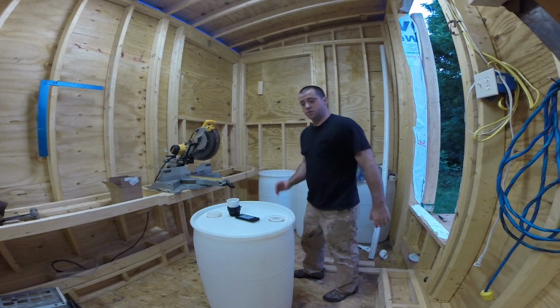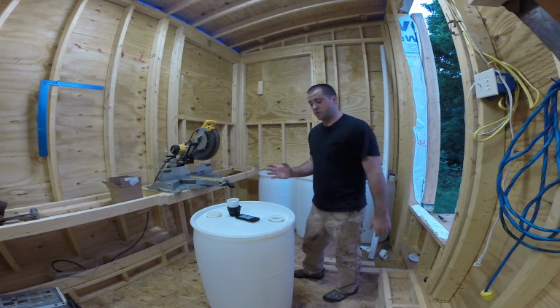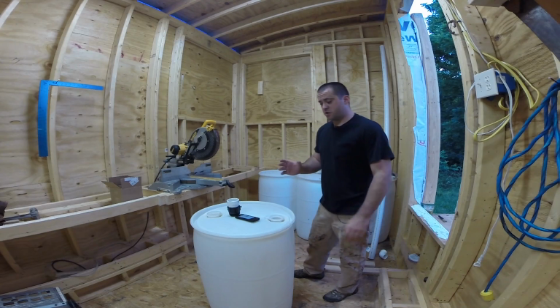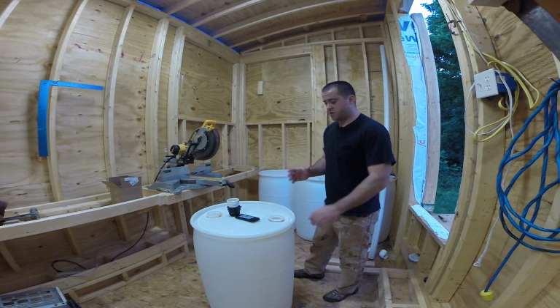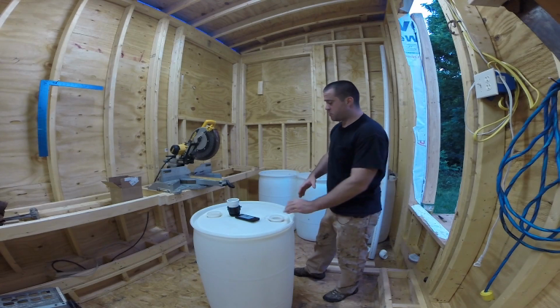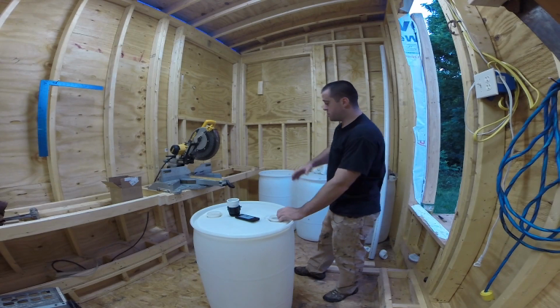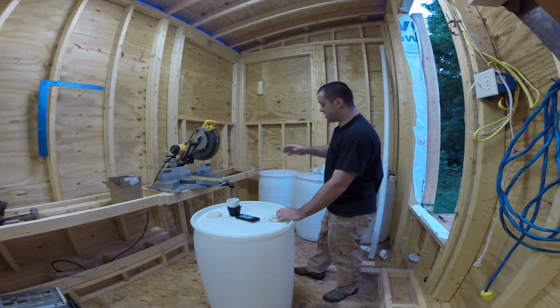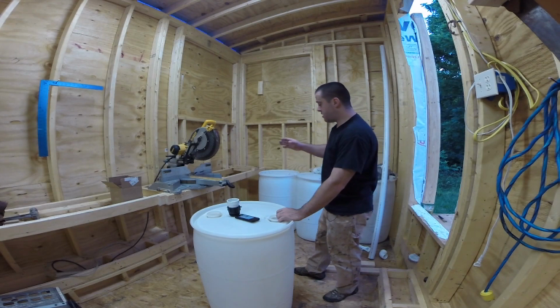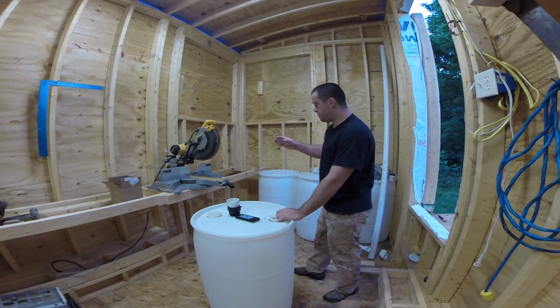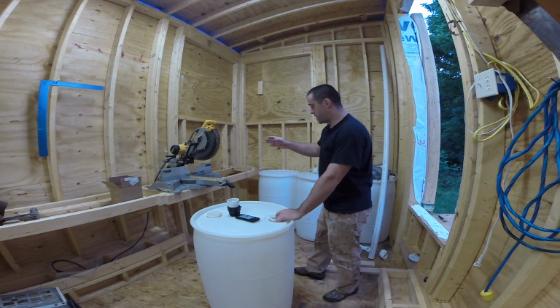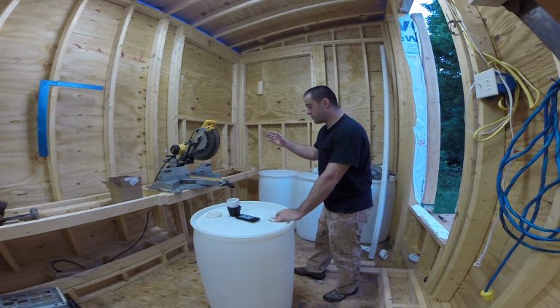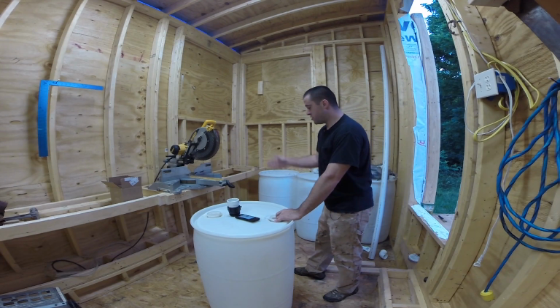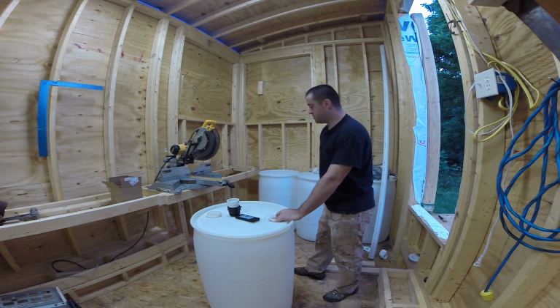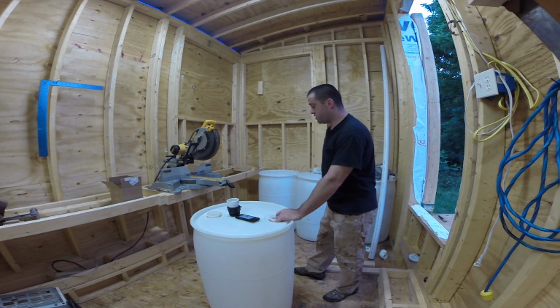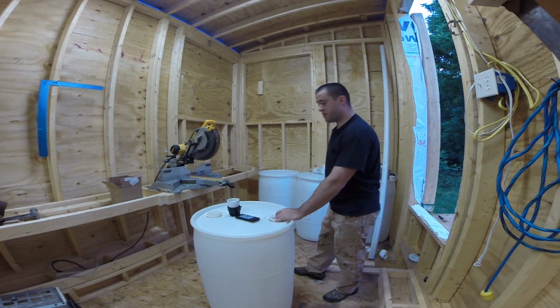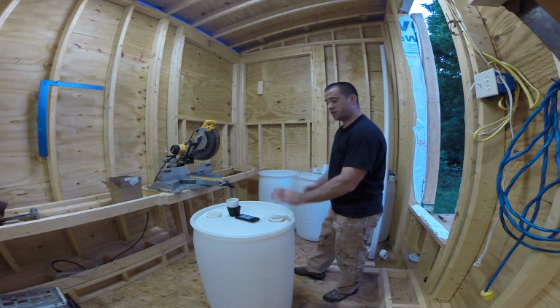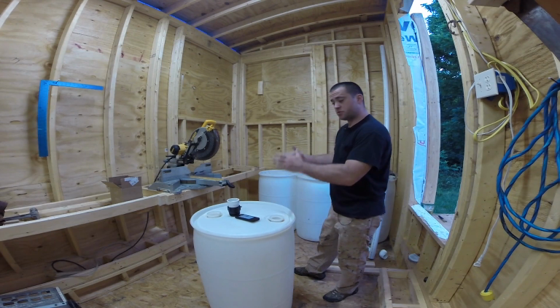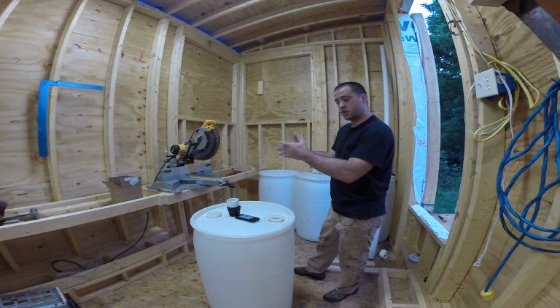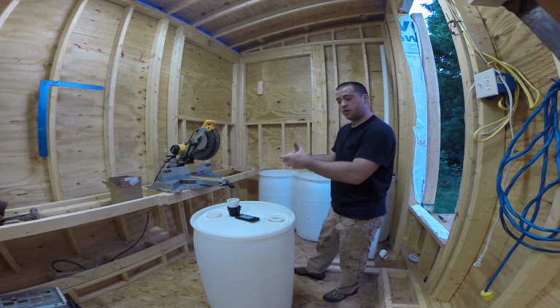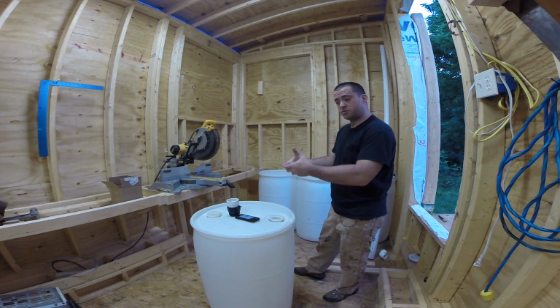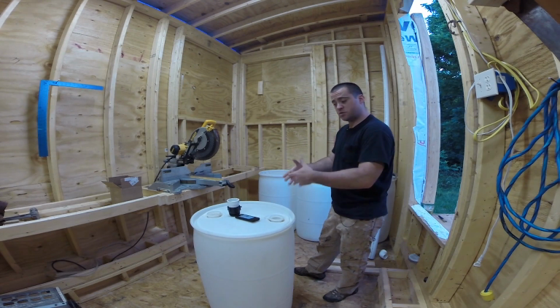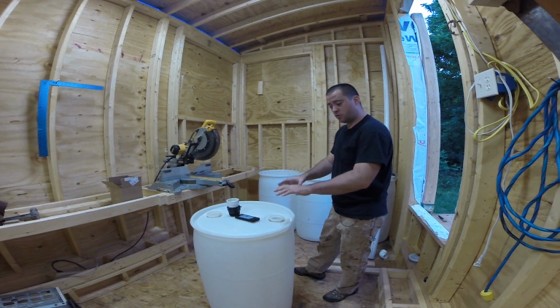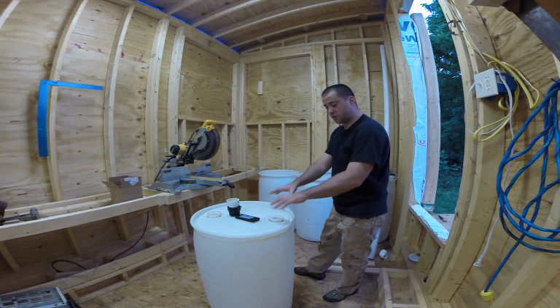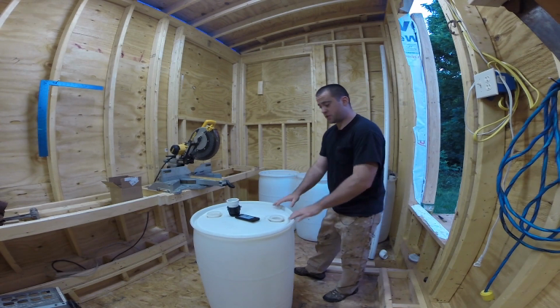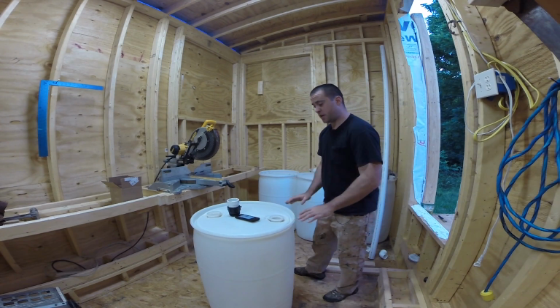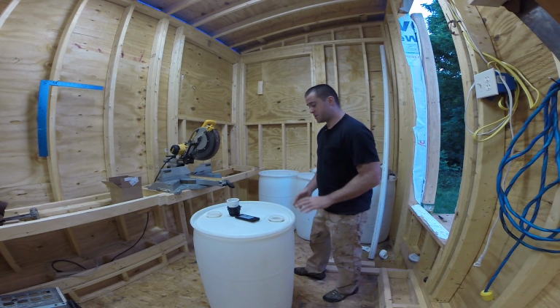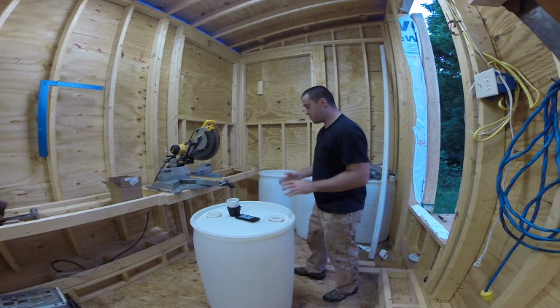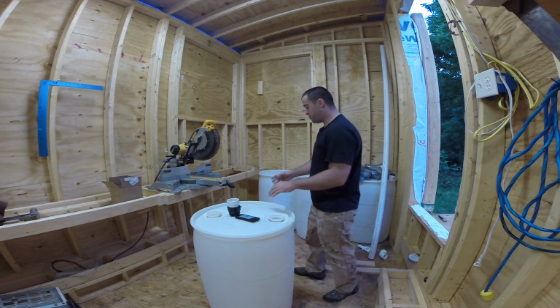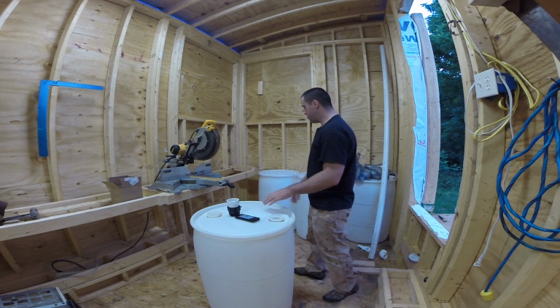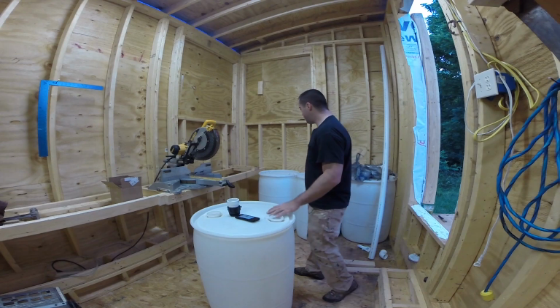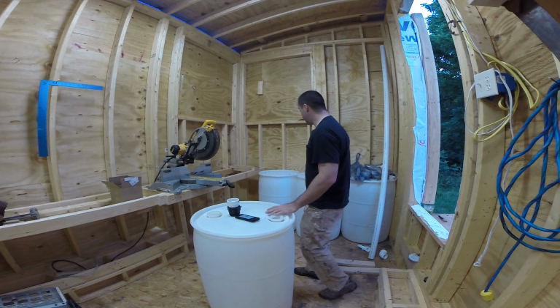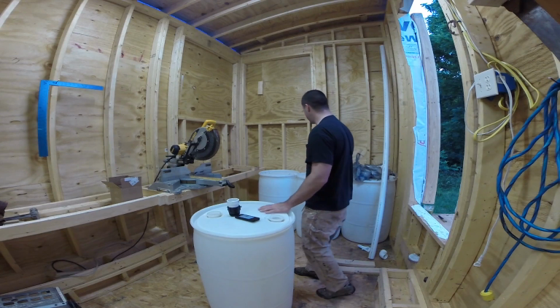So to start this project out, I'm going to be making those channels to hold these tanks and I'm going to put them in place.